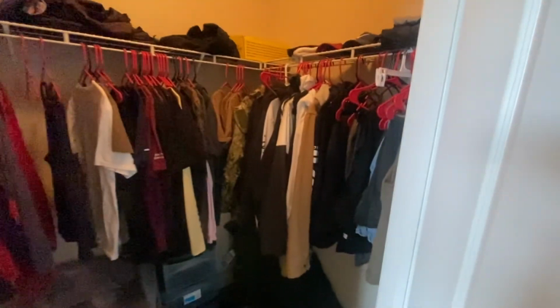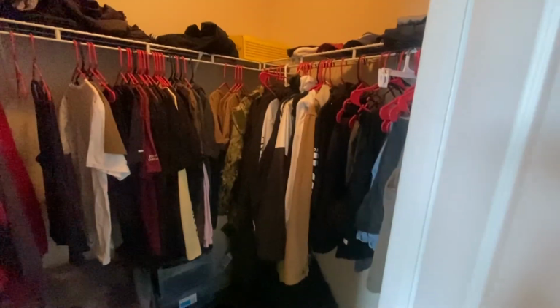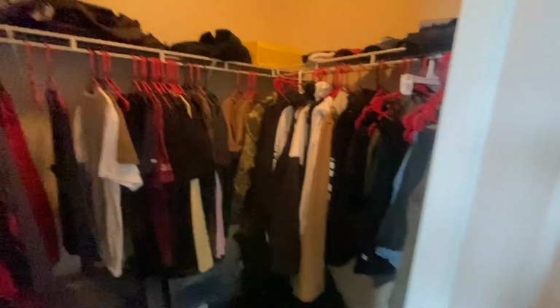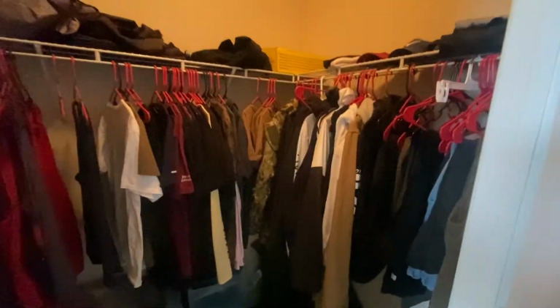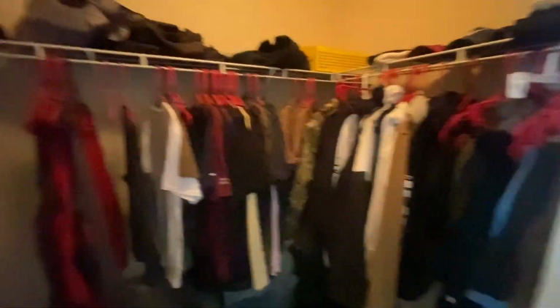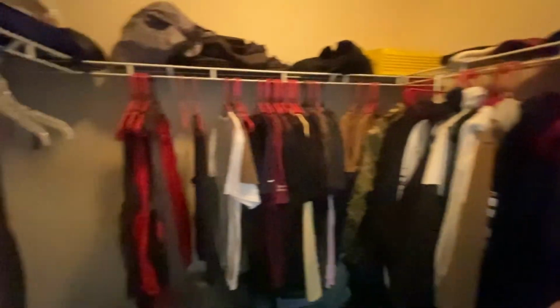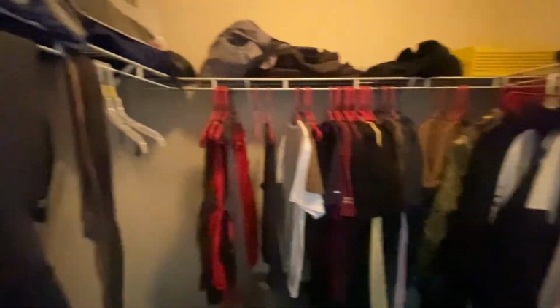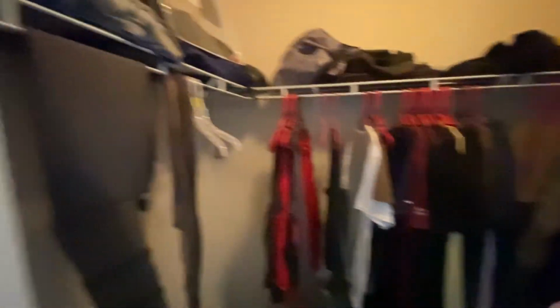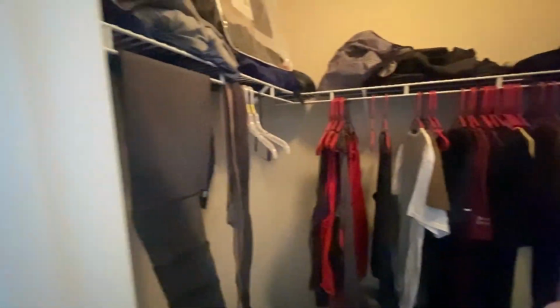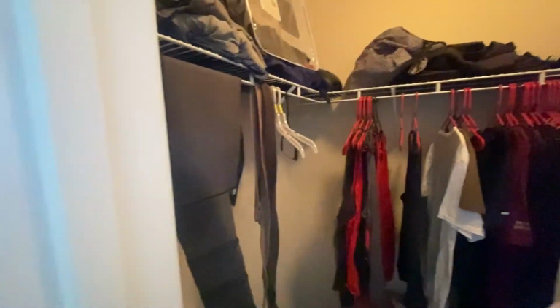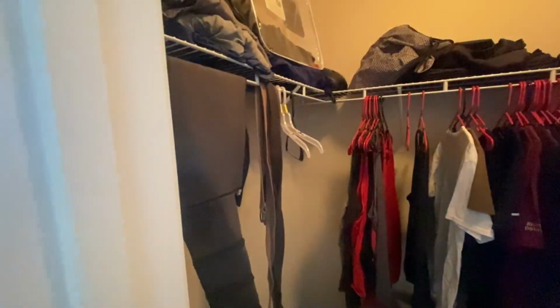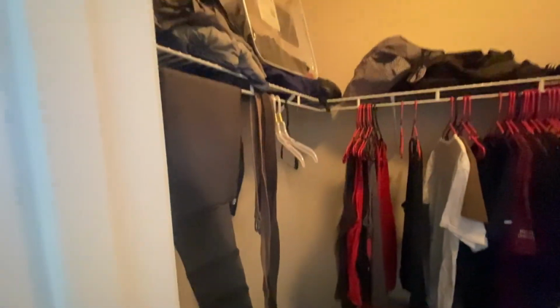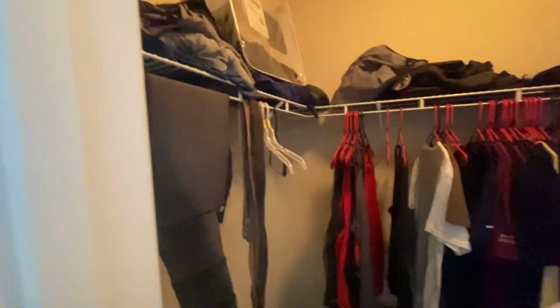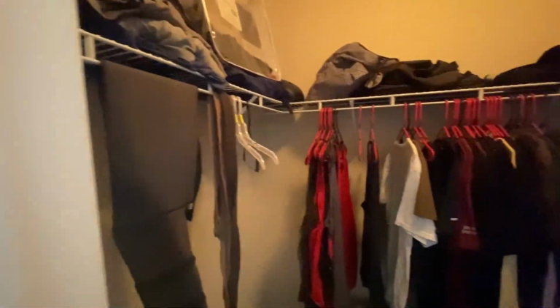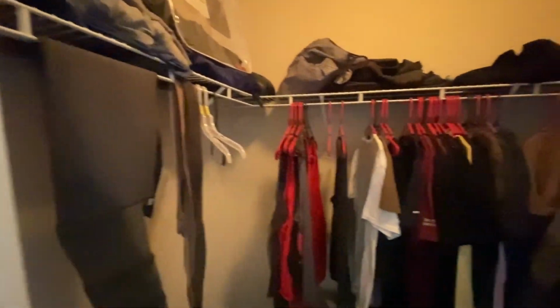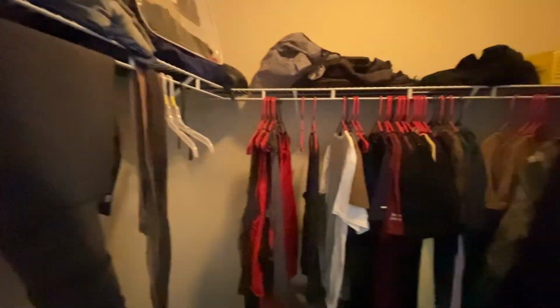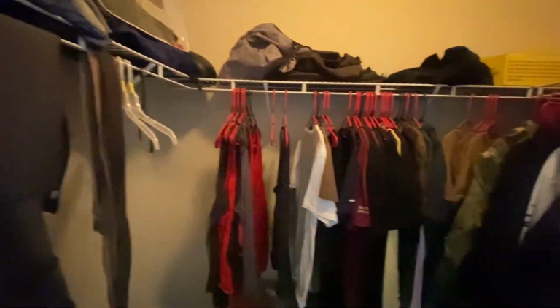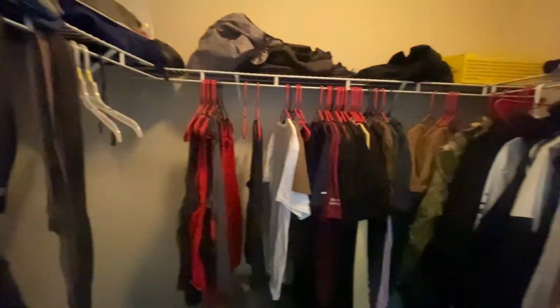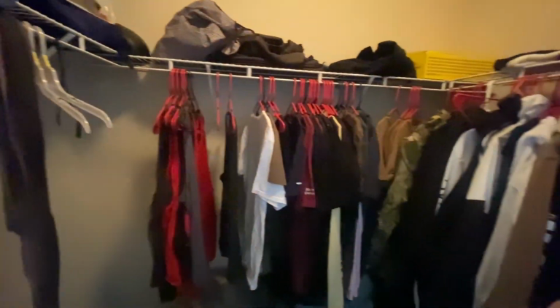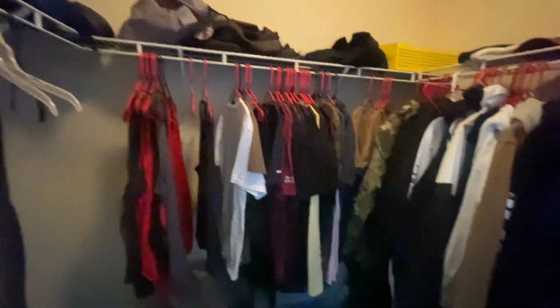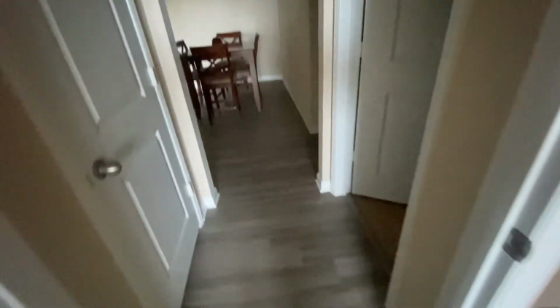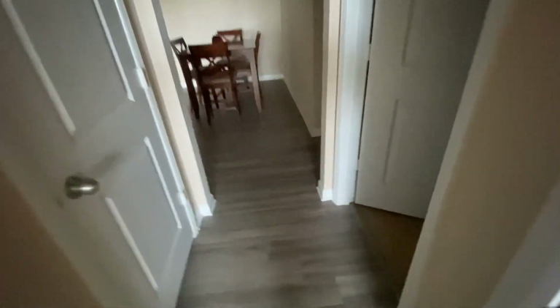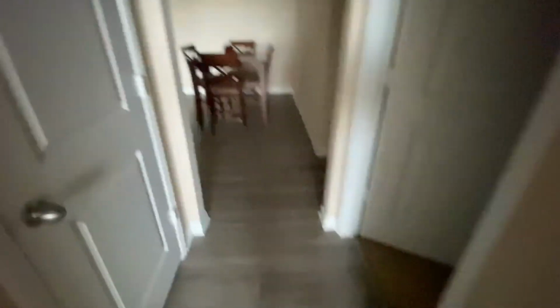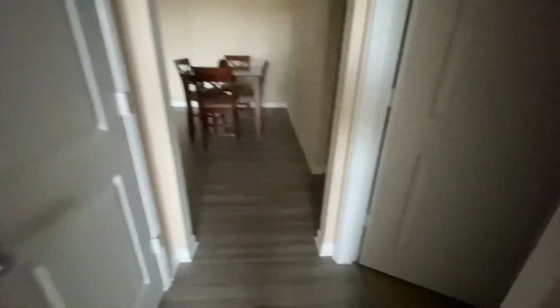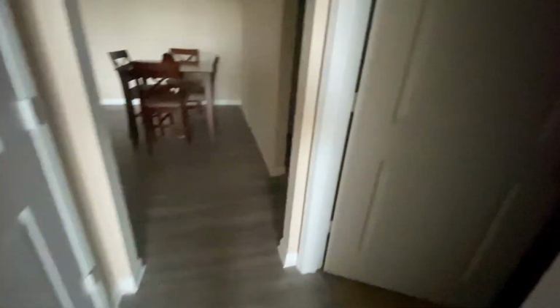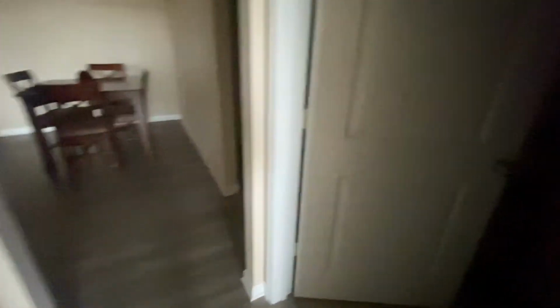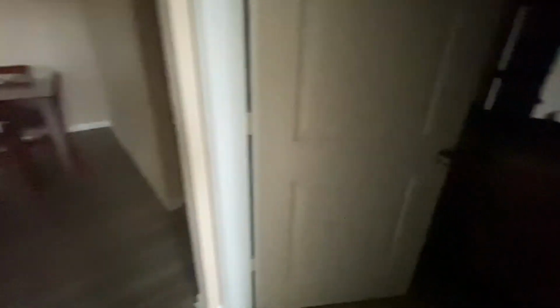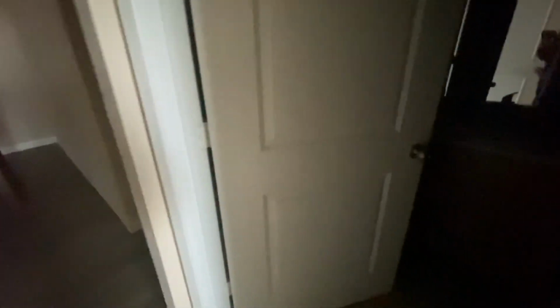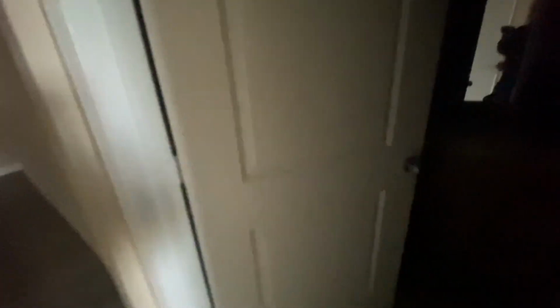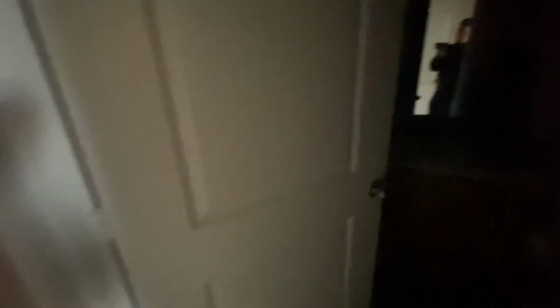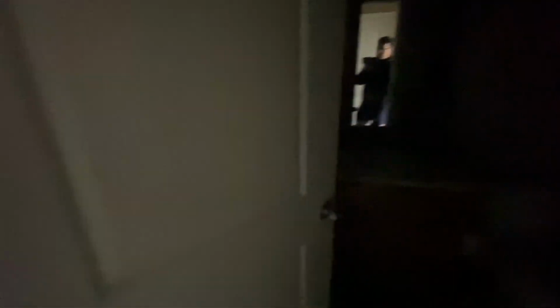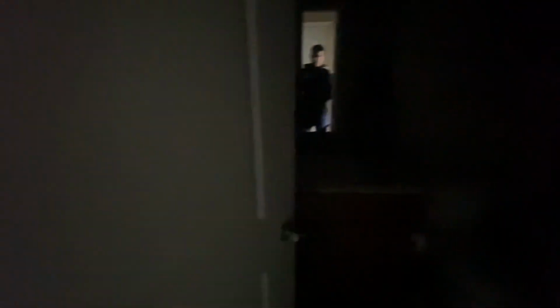It's a nice big closet — plenty of space to put things and stuff like that. And then this is the bathroom.